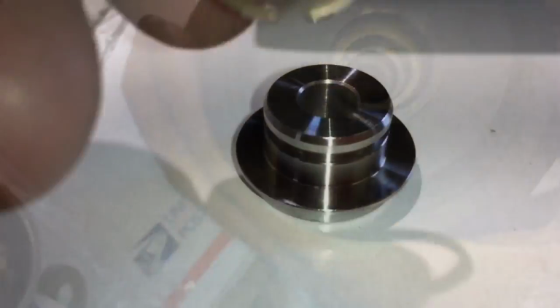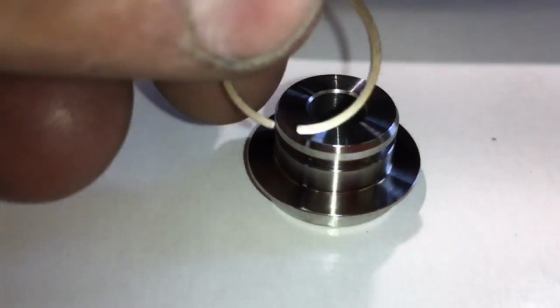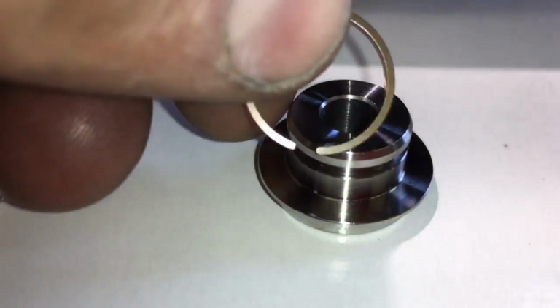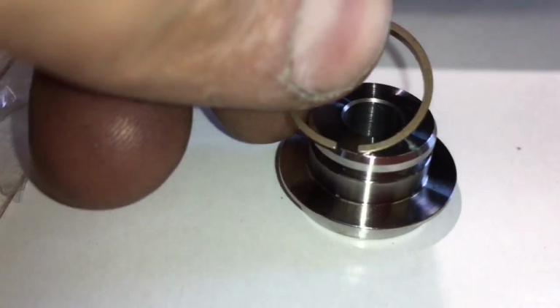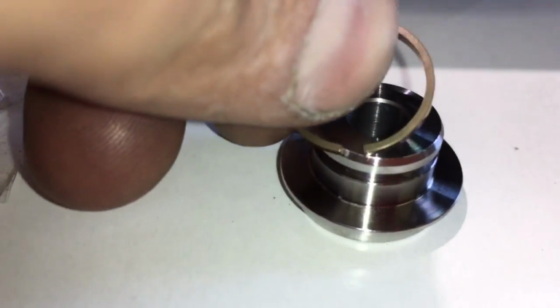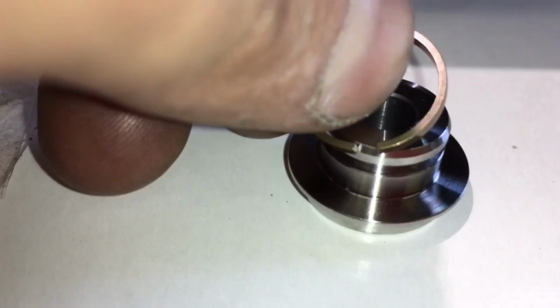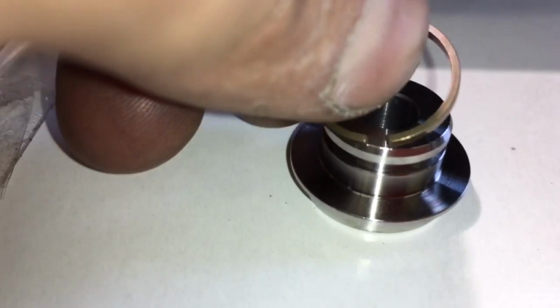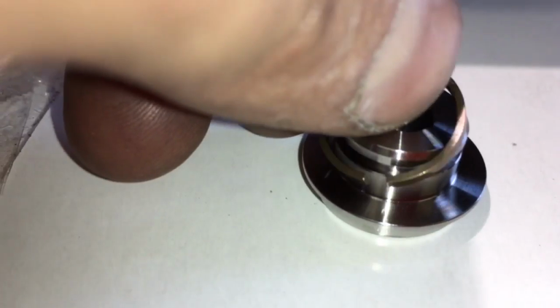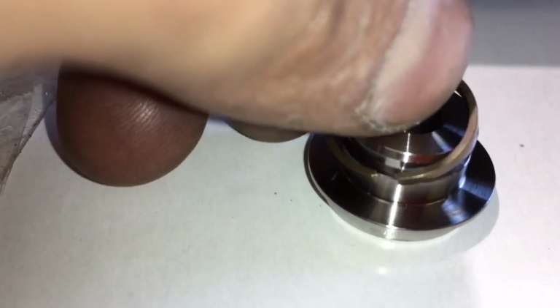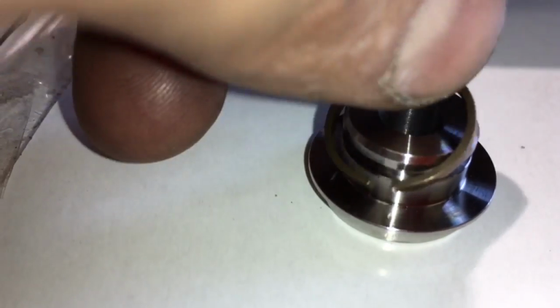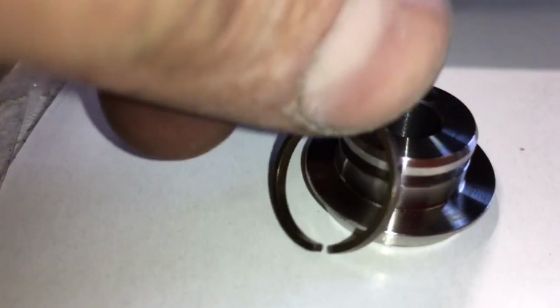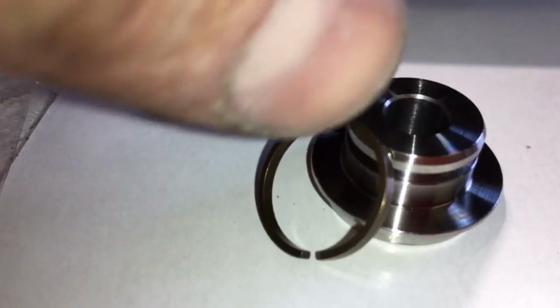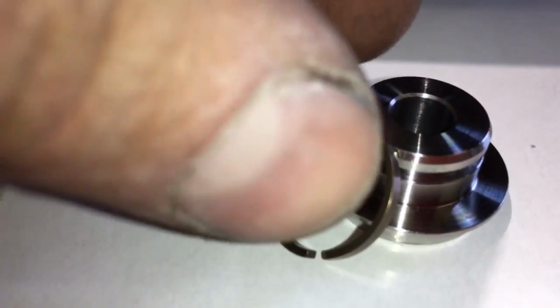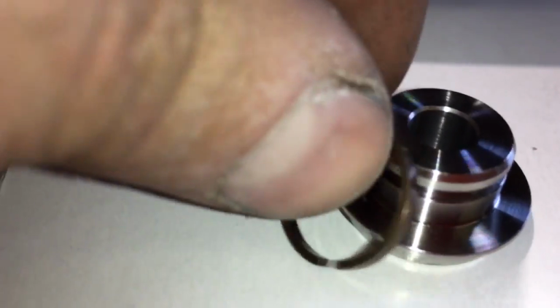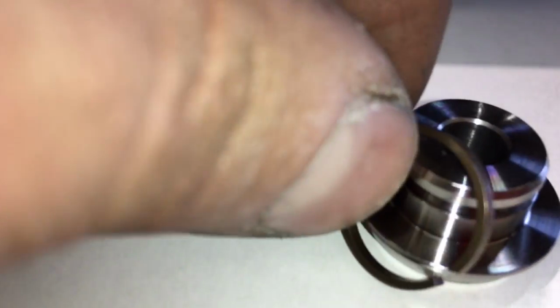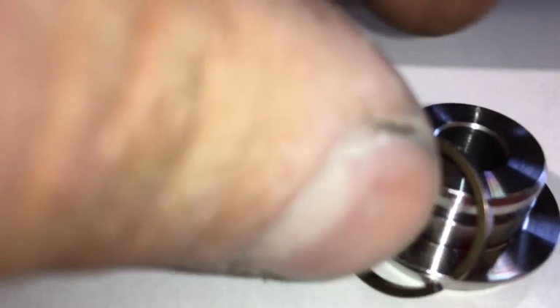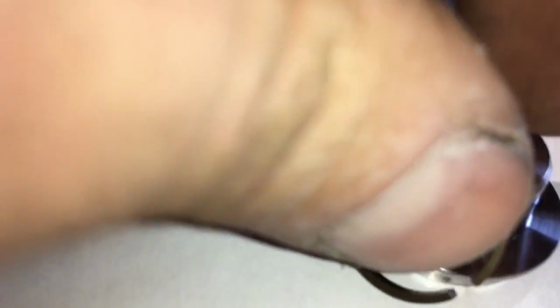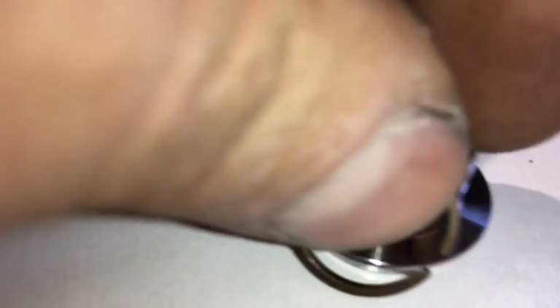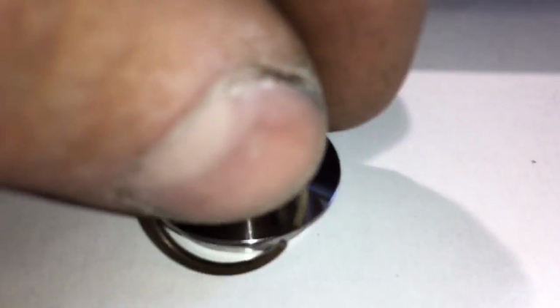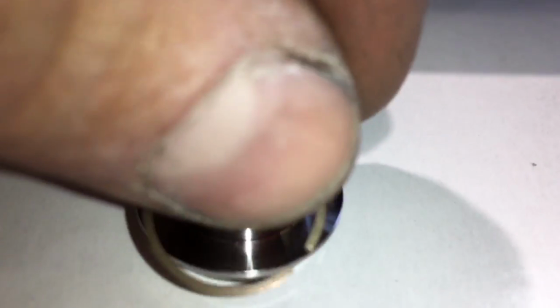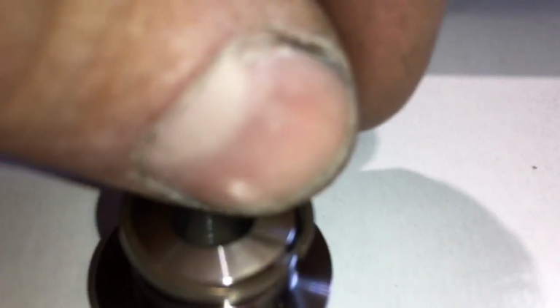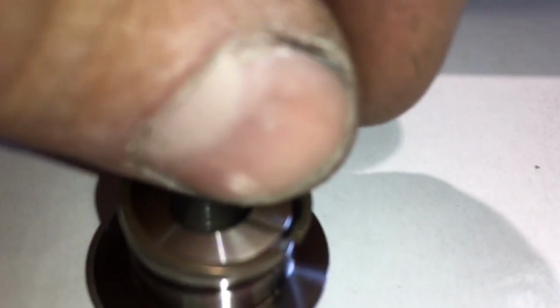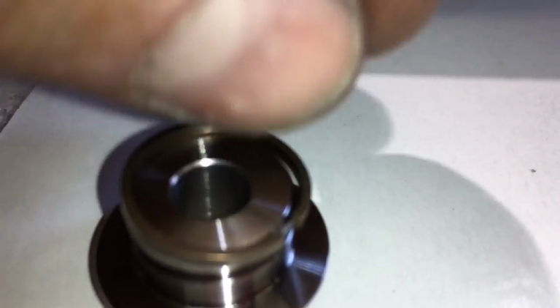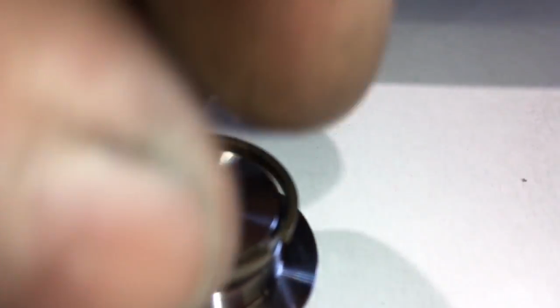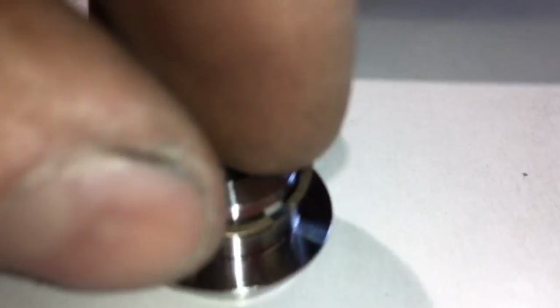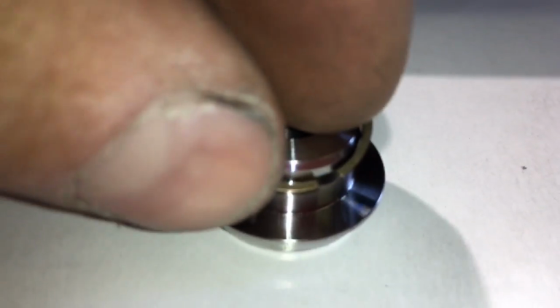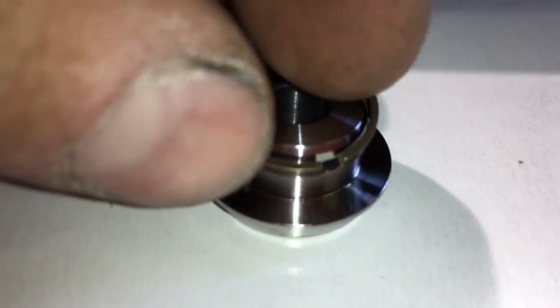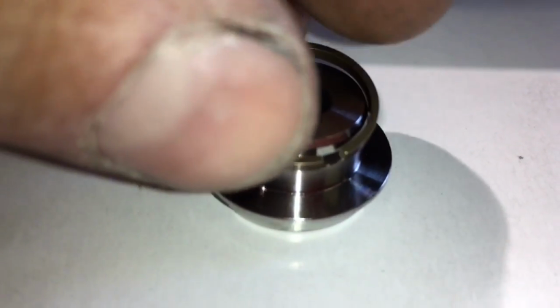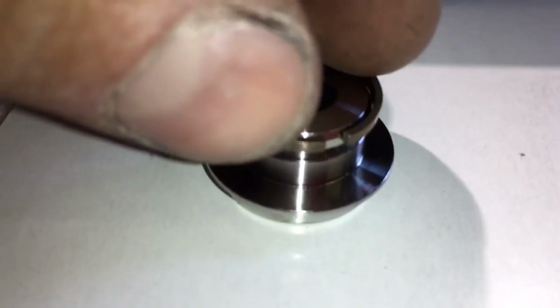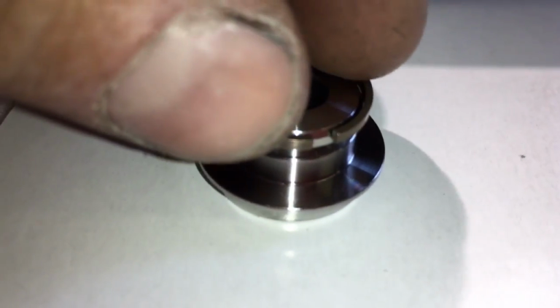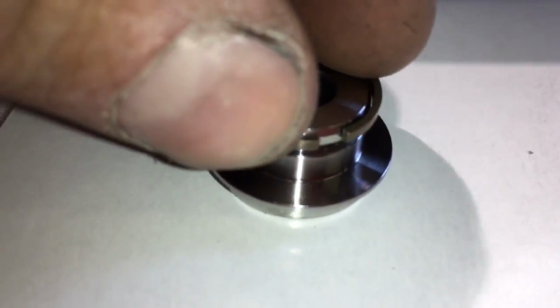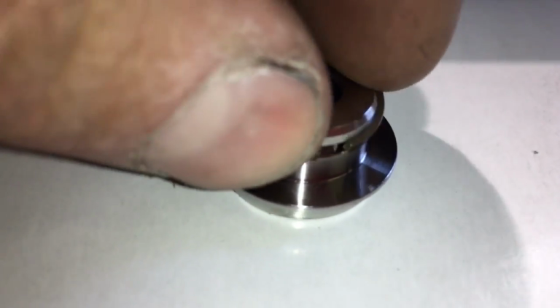Press the open end of the front seal over the collar. This will help prevent bending the seal when you install it.